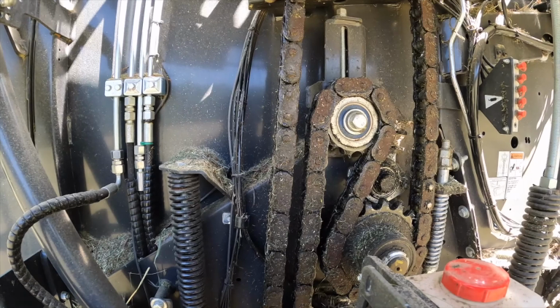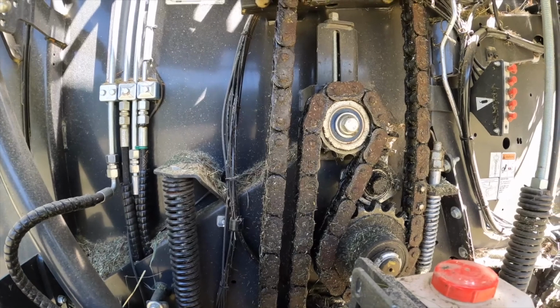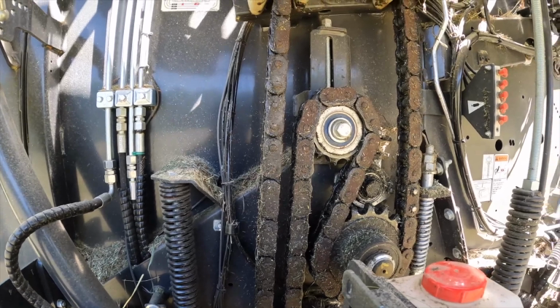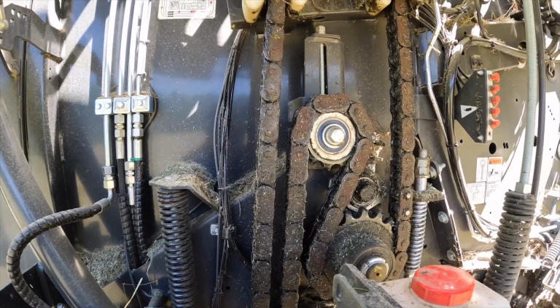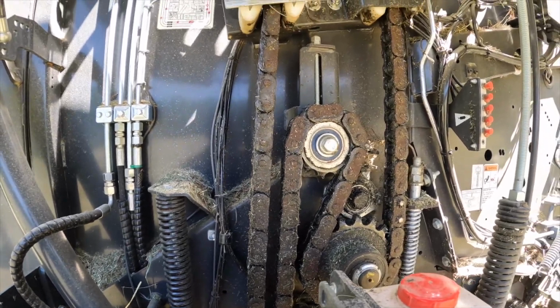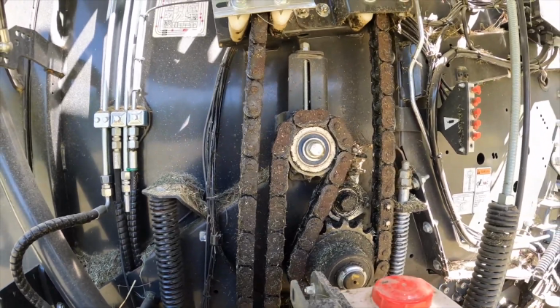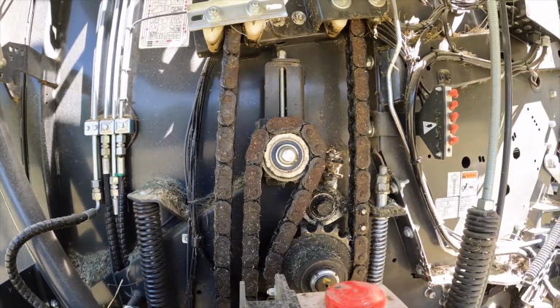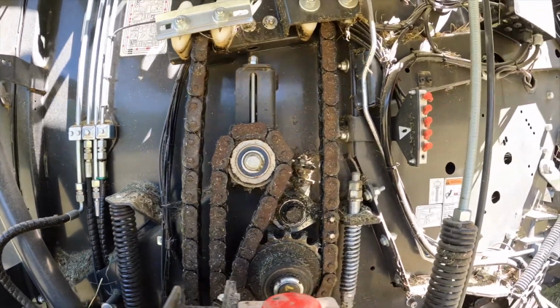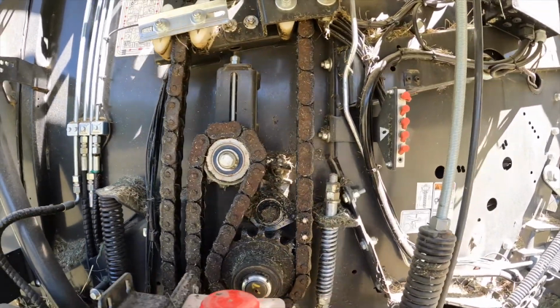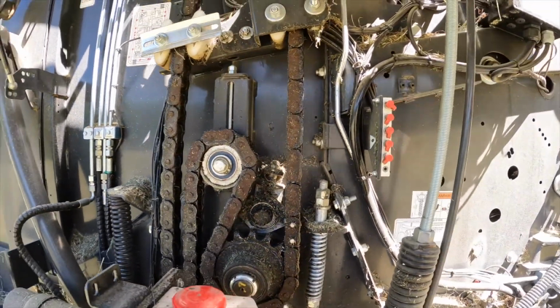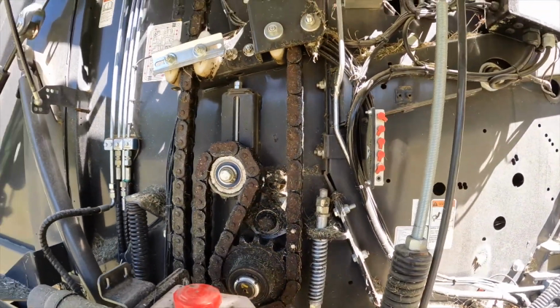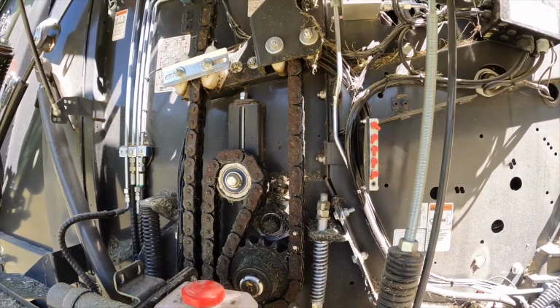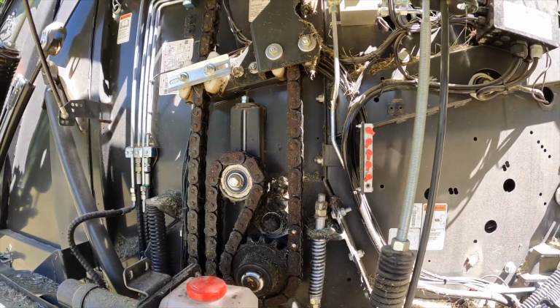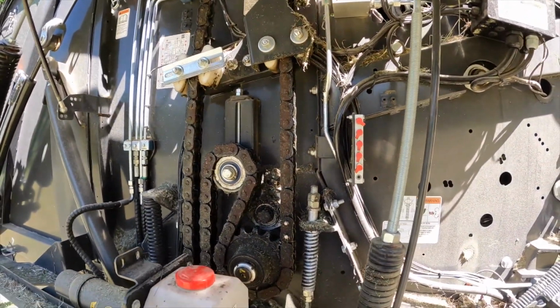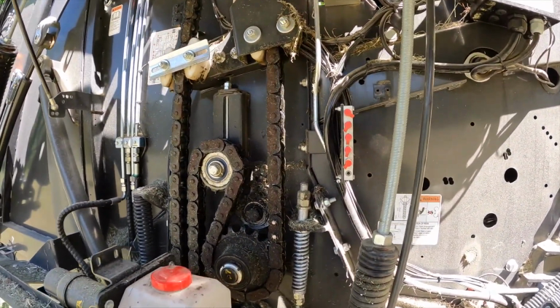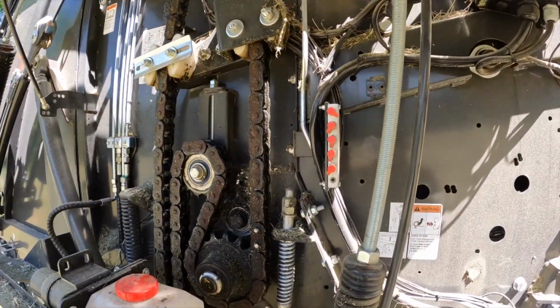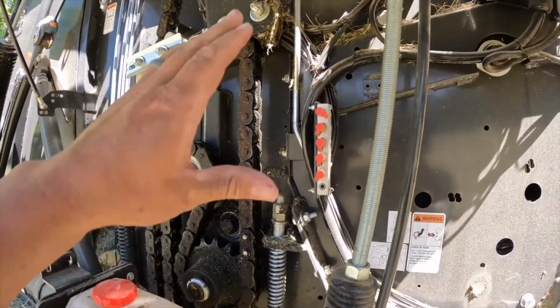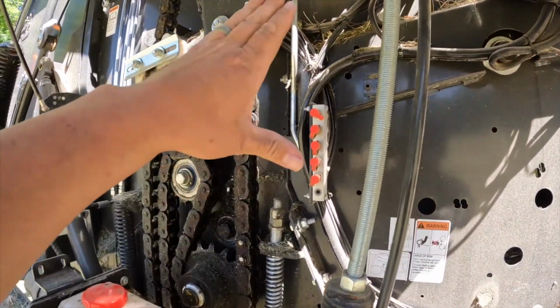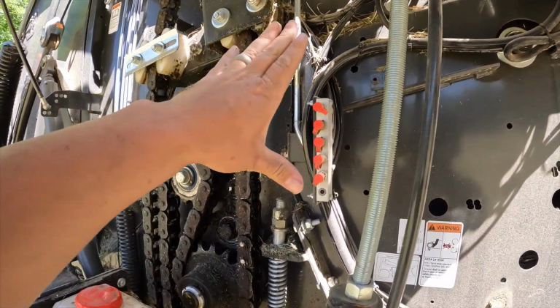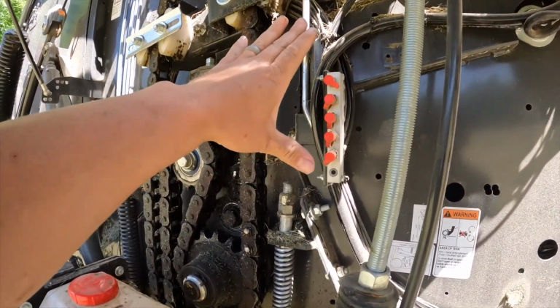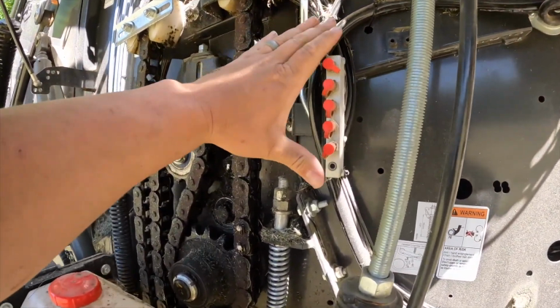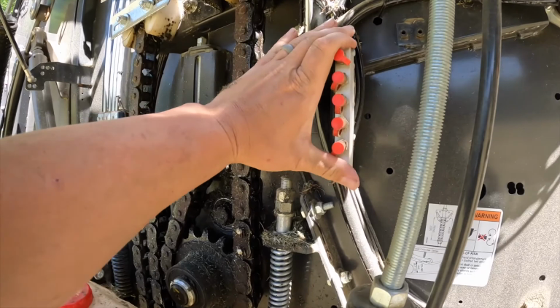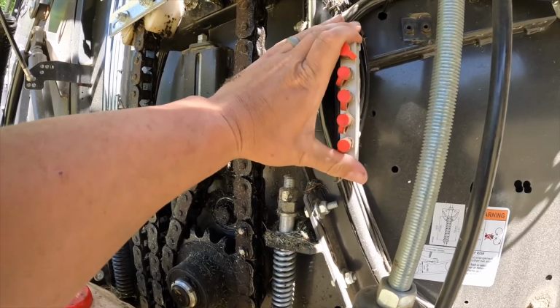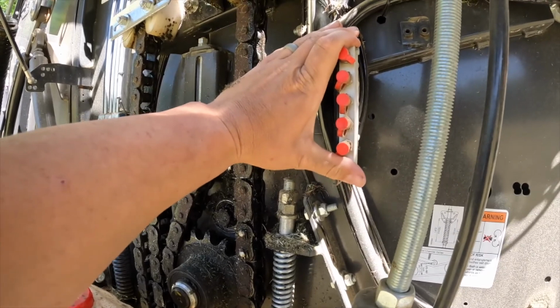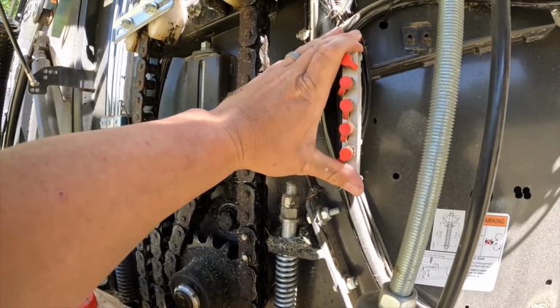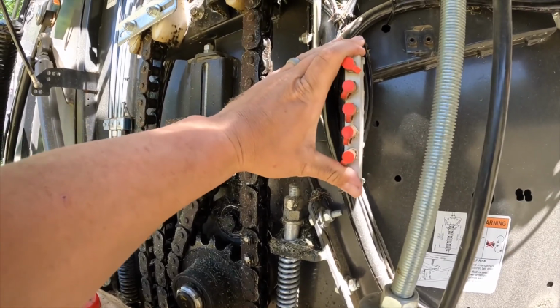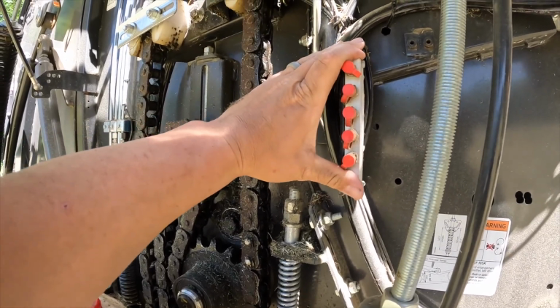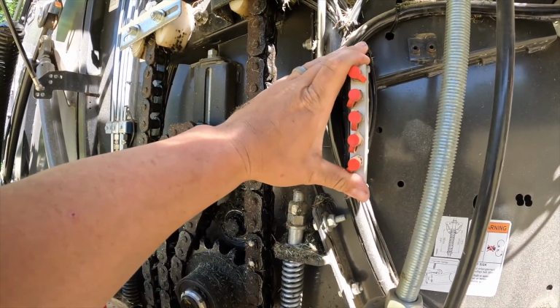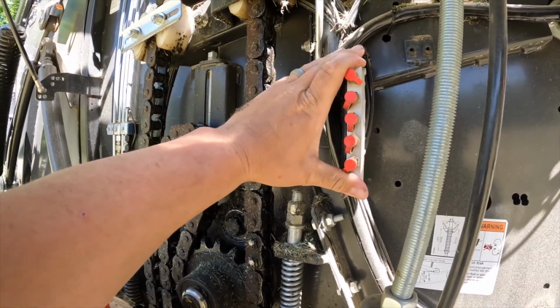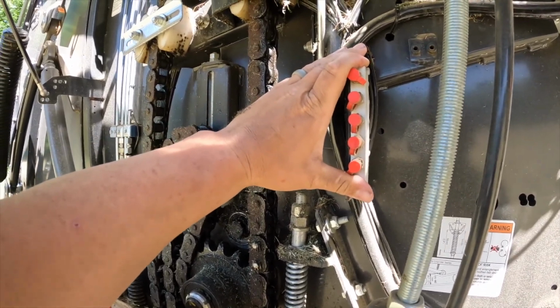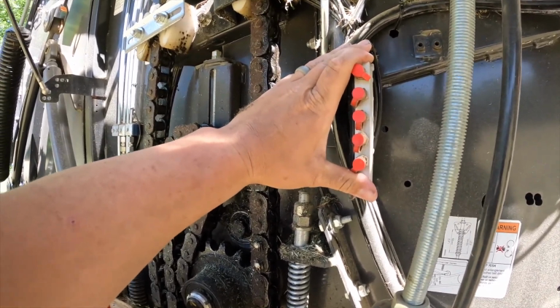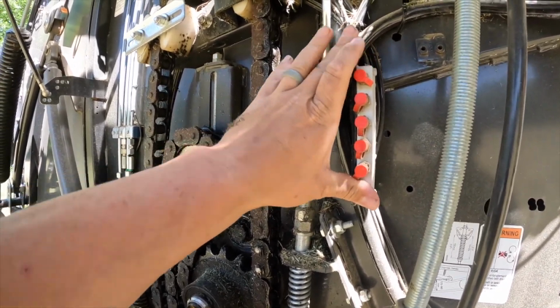This also does have greaseable bearings, but you don't have to find each of them because there's a central grease bank here.